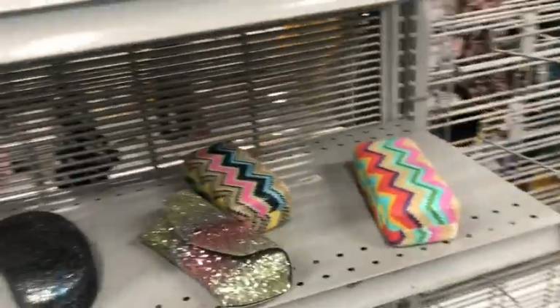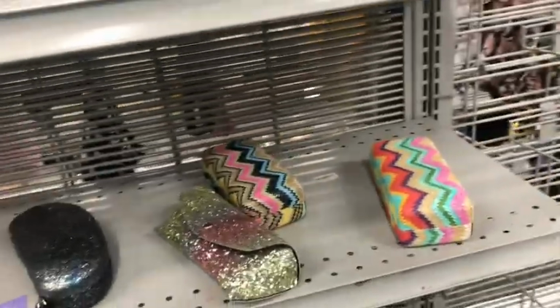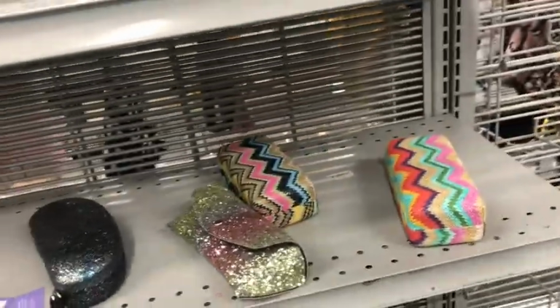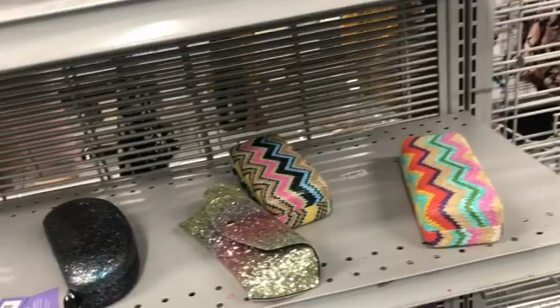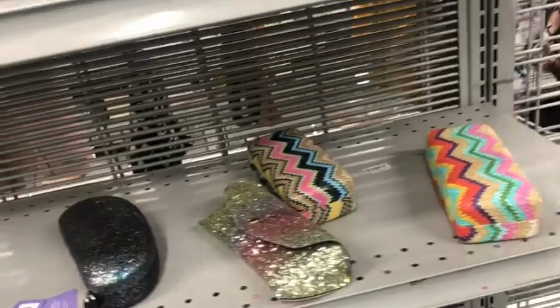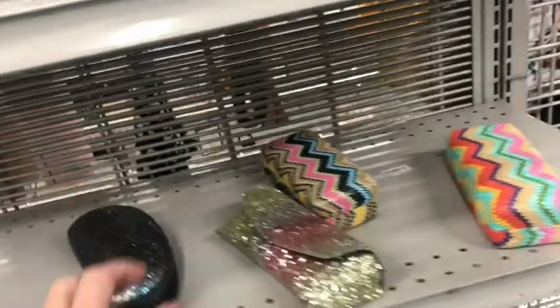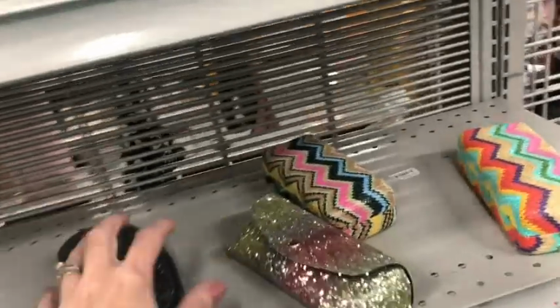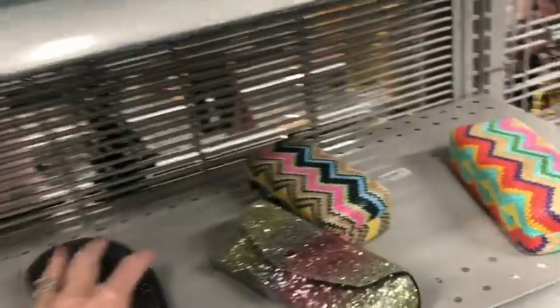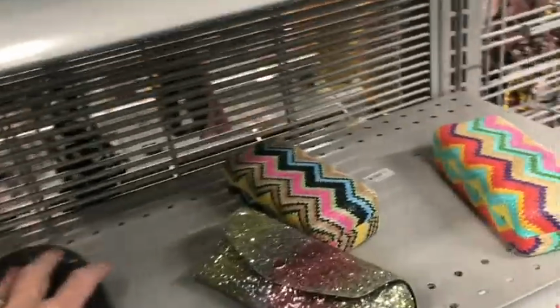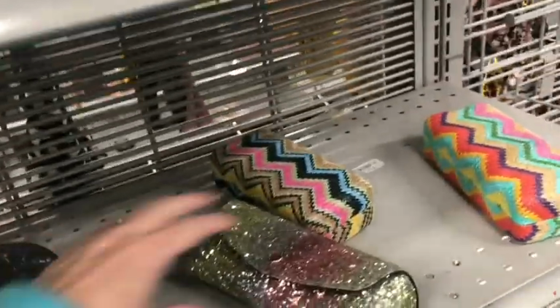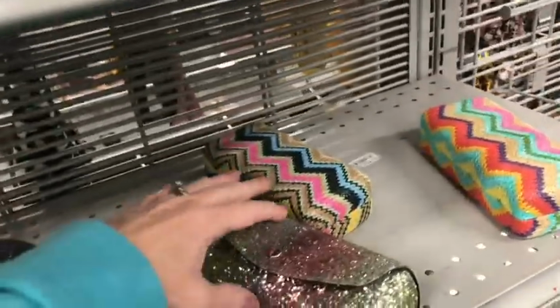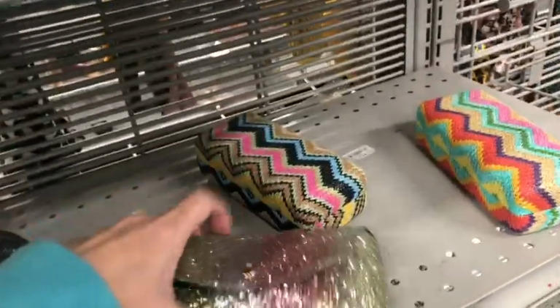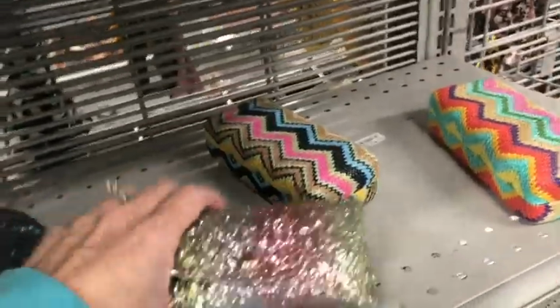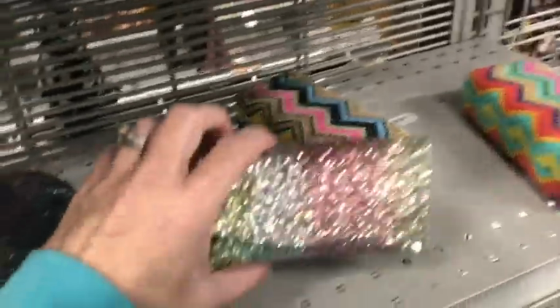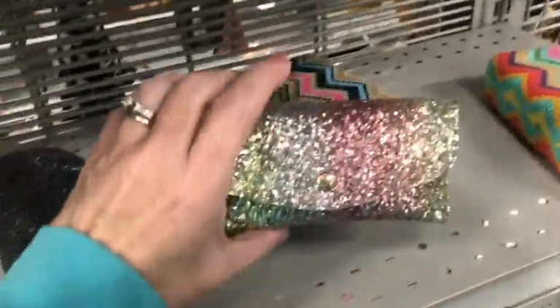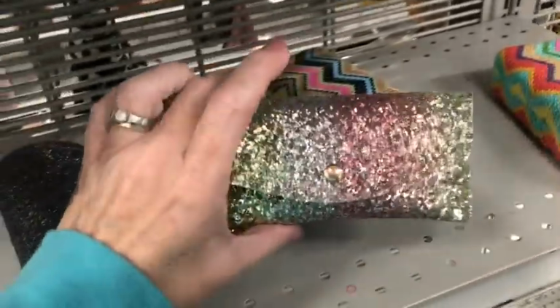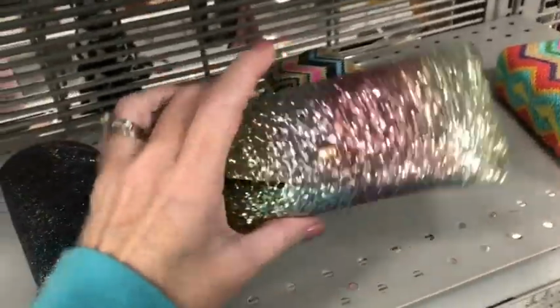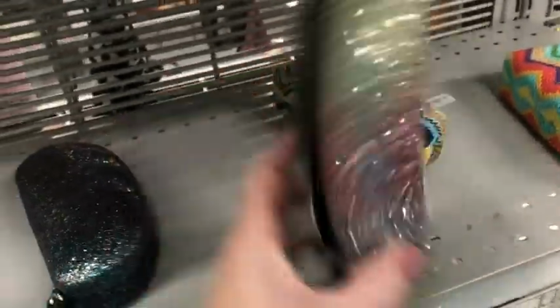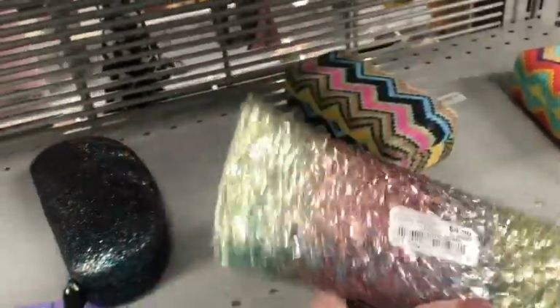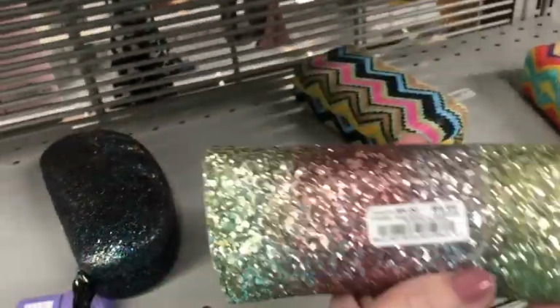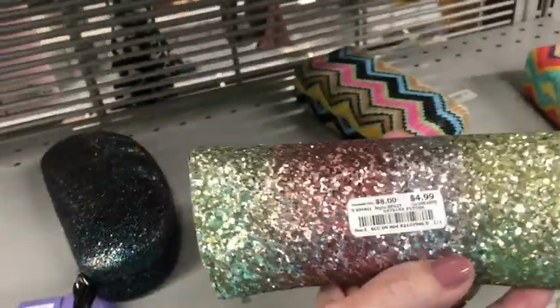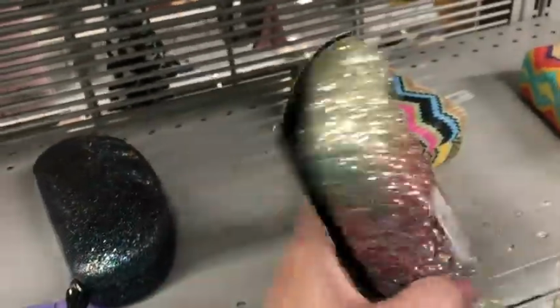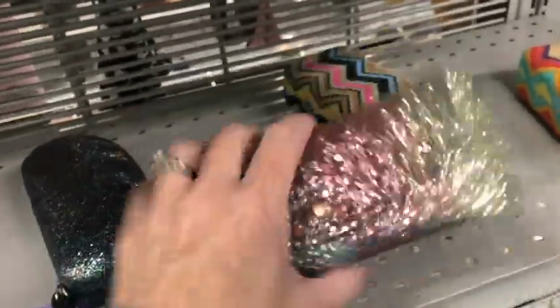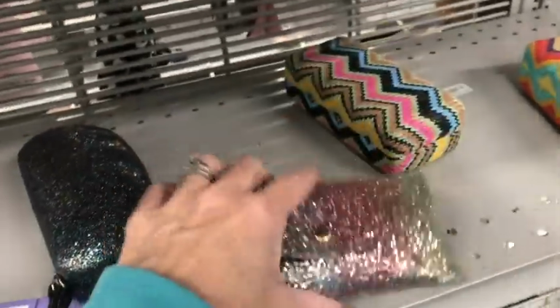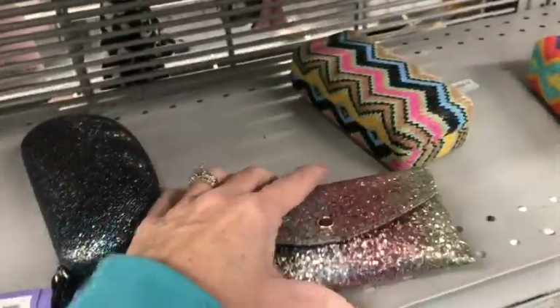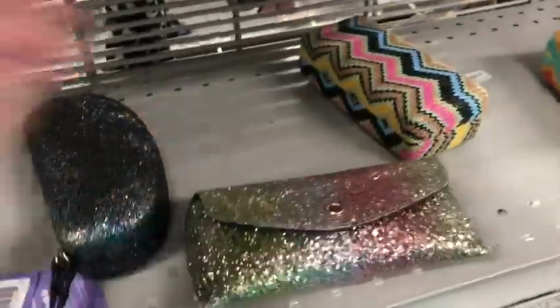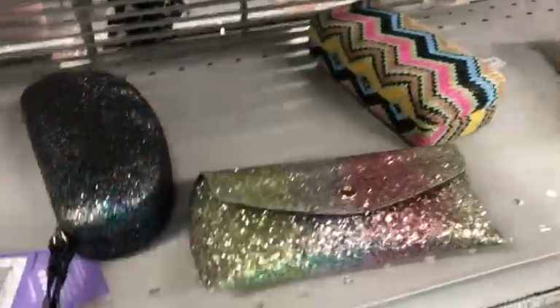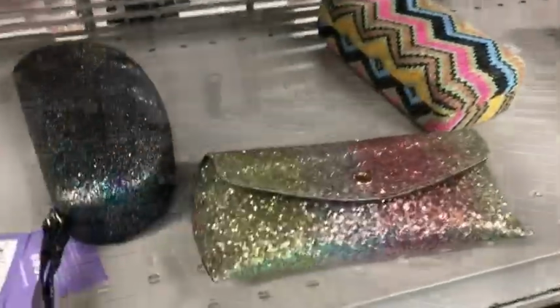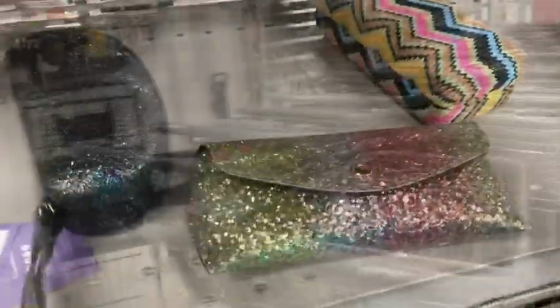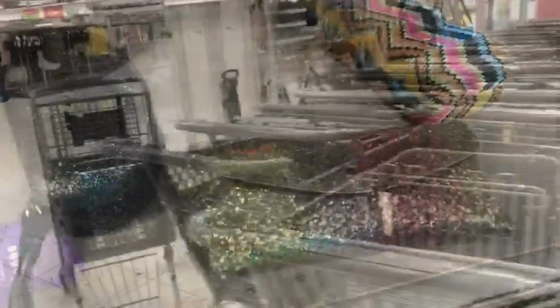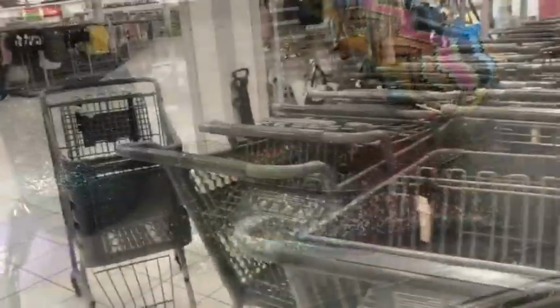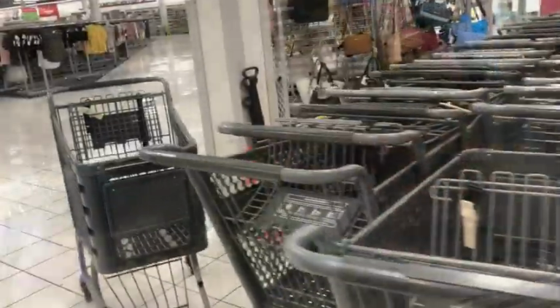So that concludes today's video of purse shopping. Alright you guys, love you bunches. Stay humble, stay kind, and we will see you on tomorrow's video. Bye guys.